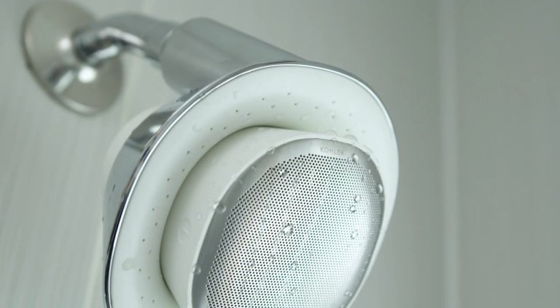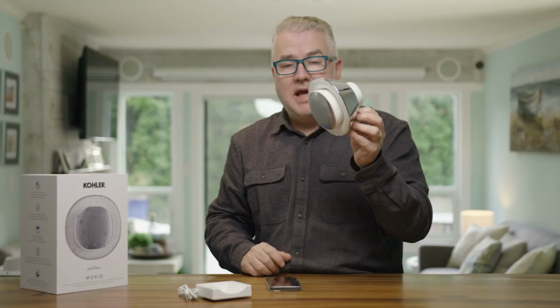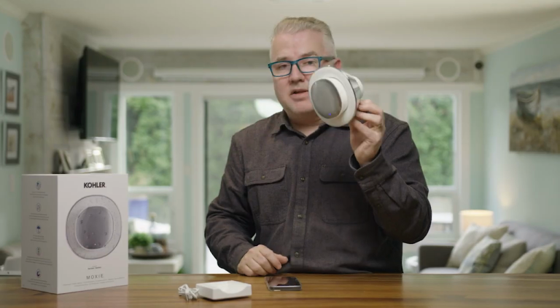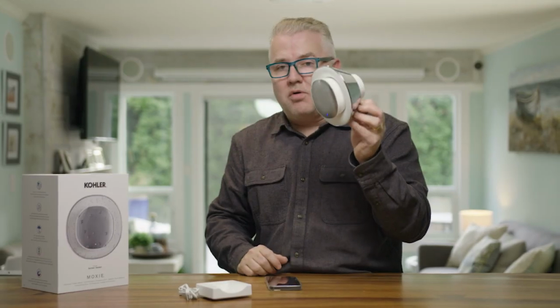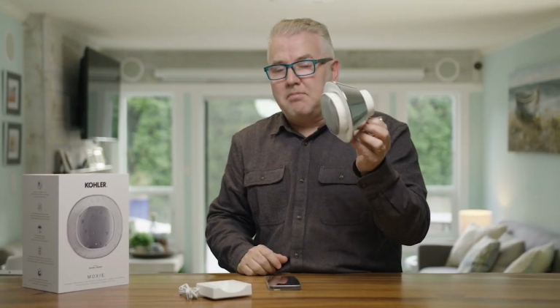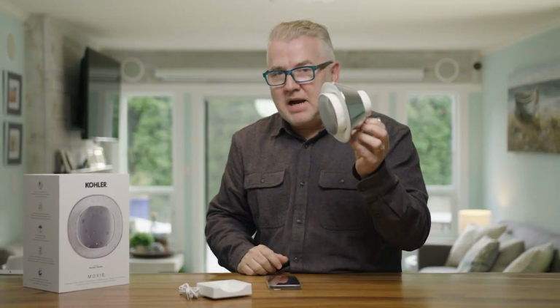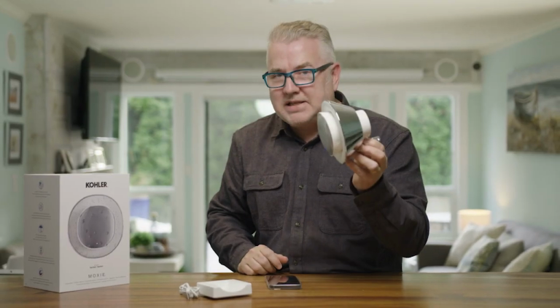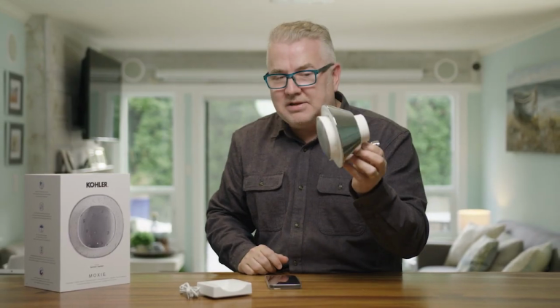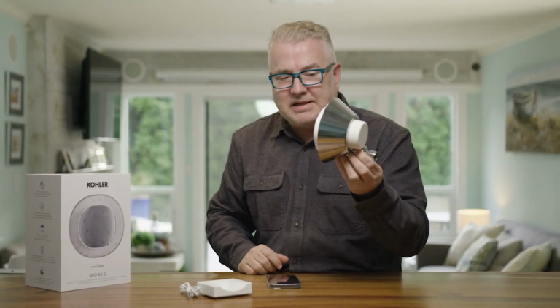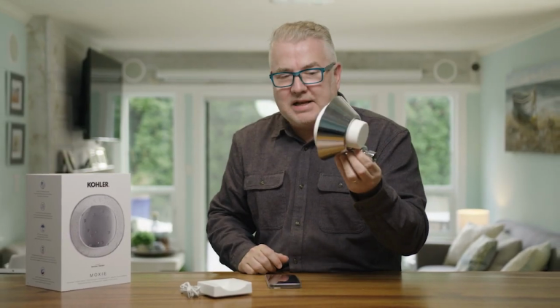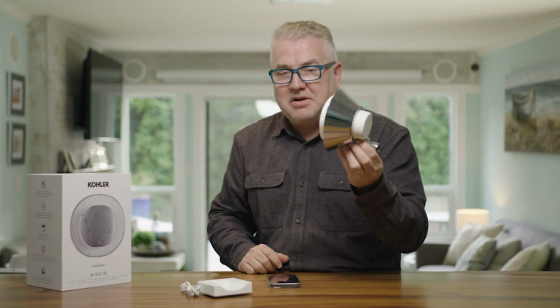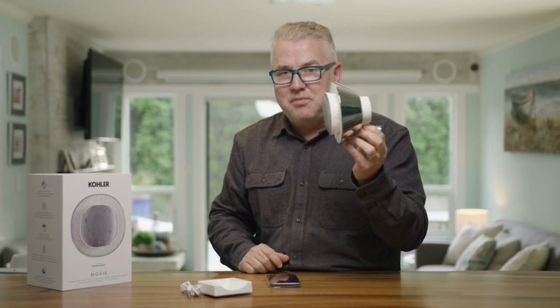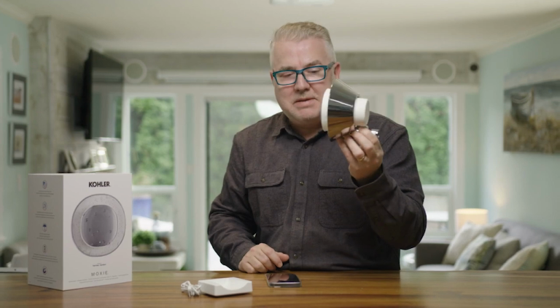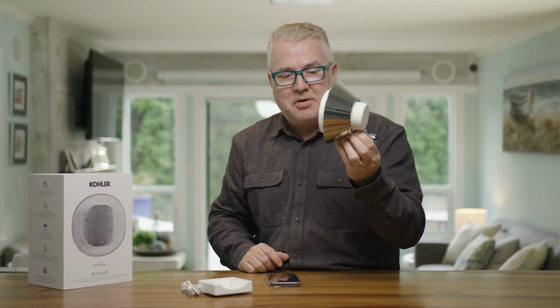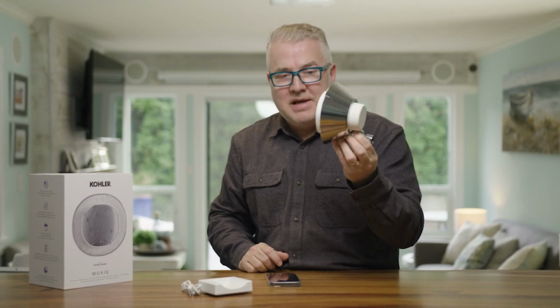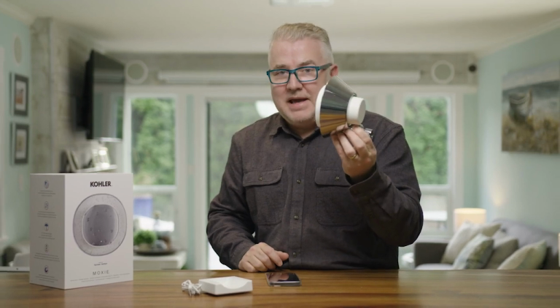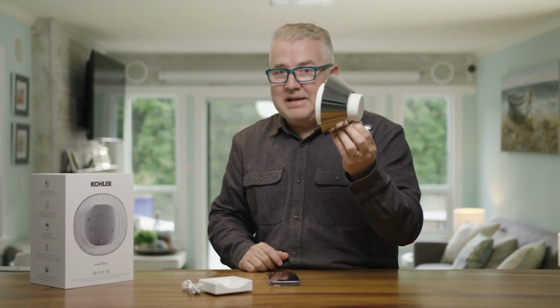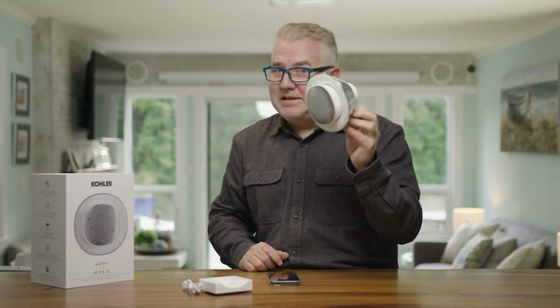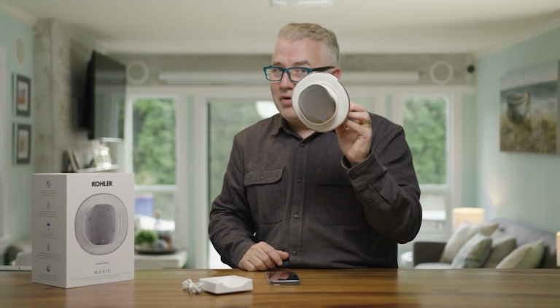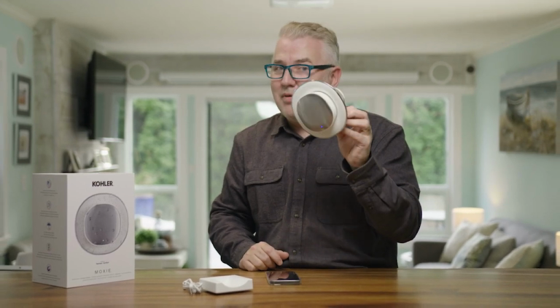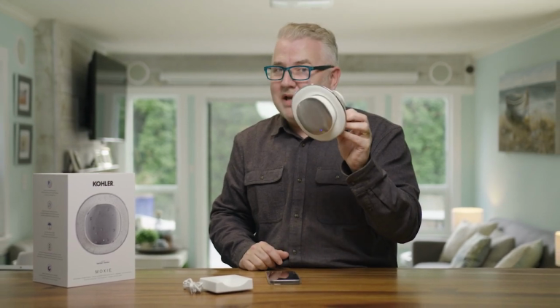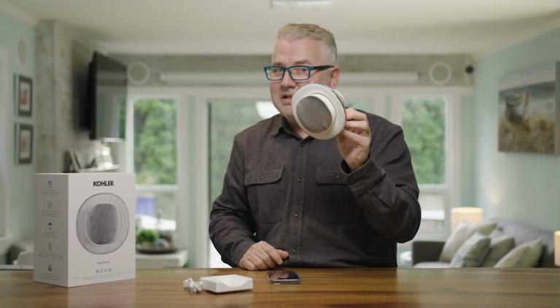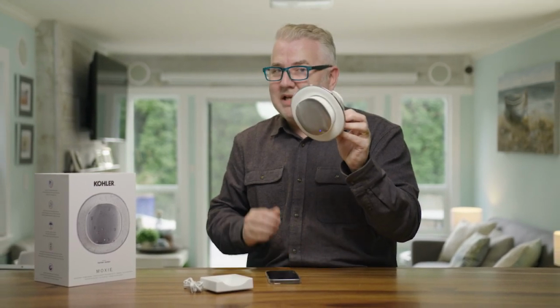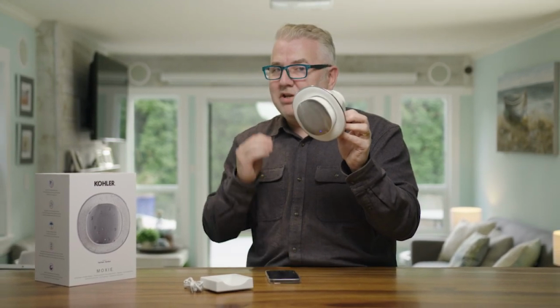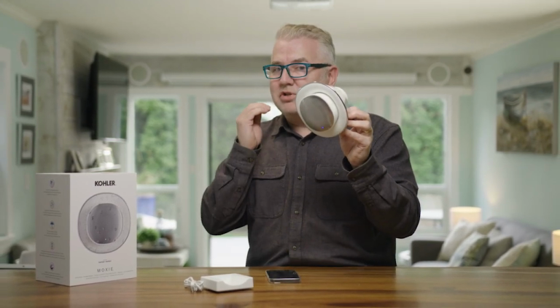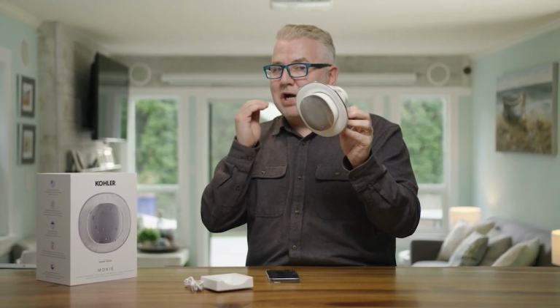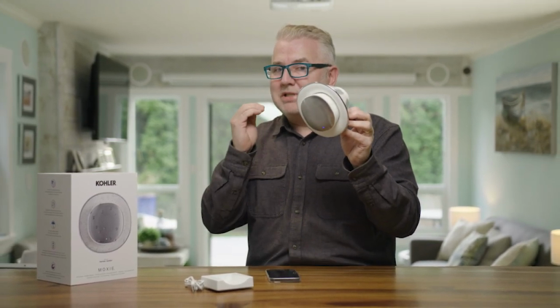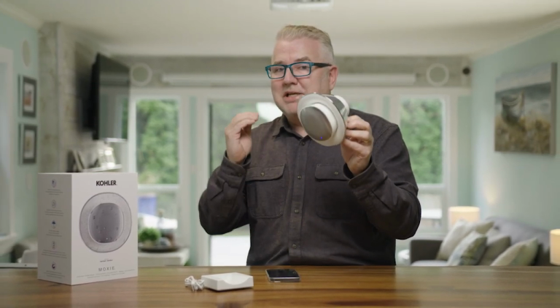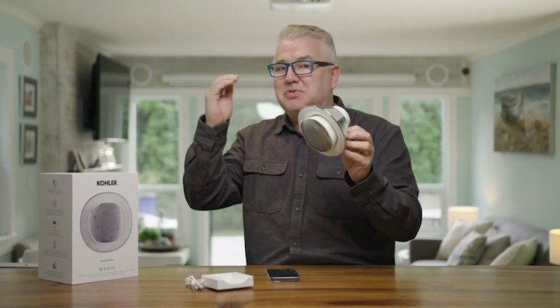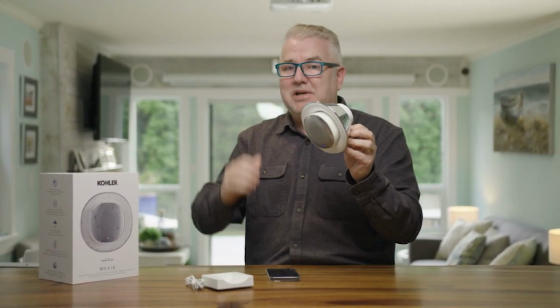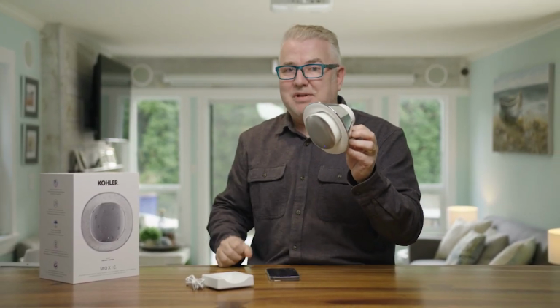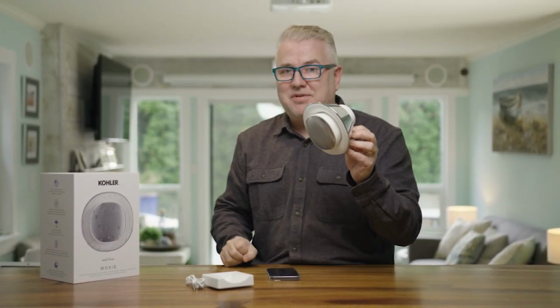The Kohler Moxie — you can get it at Home Depot — and it's a great way to take your shower singing to another level.